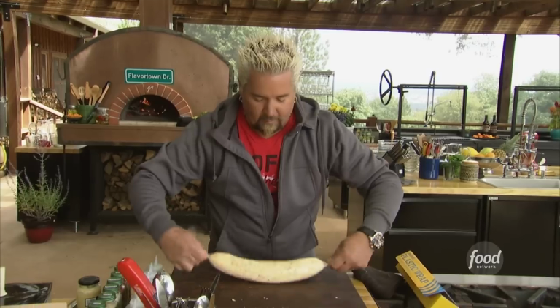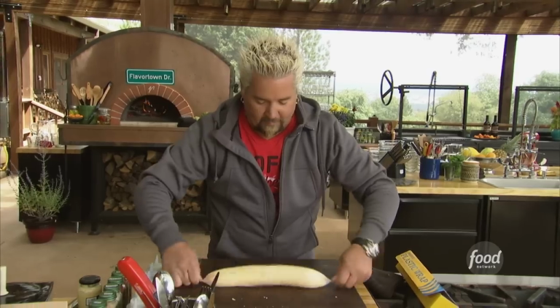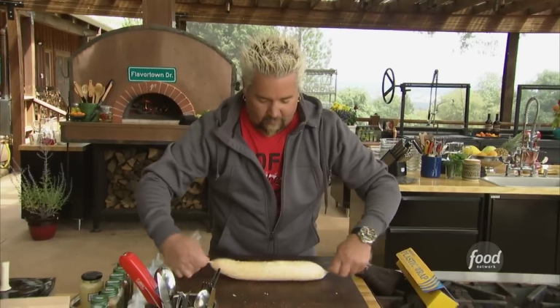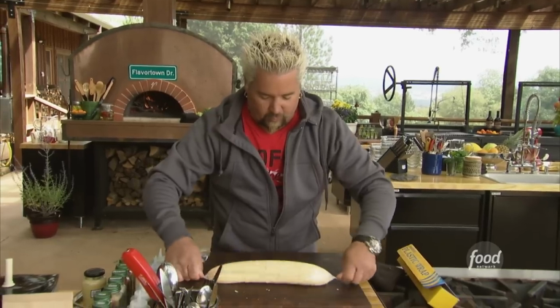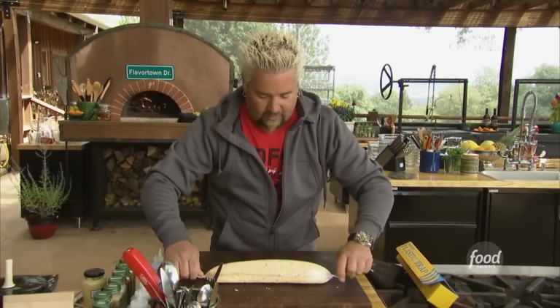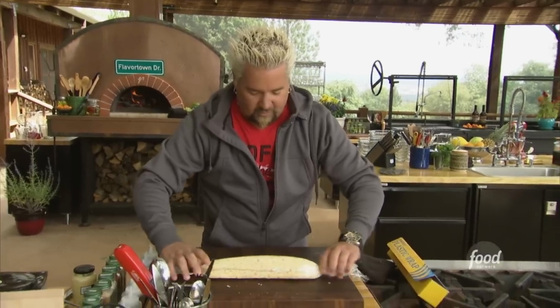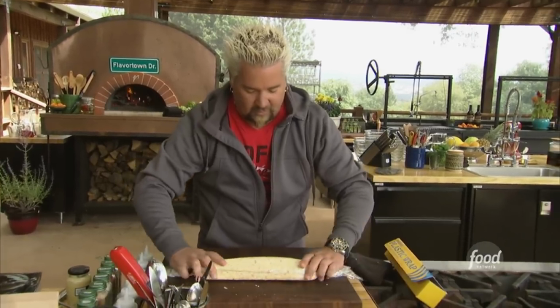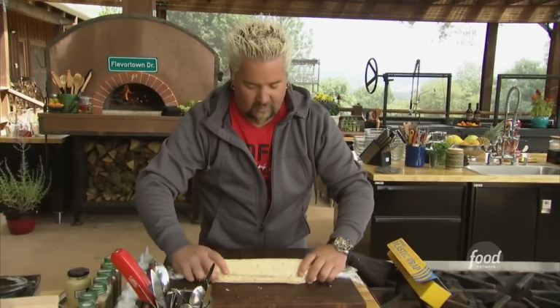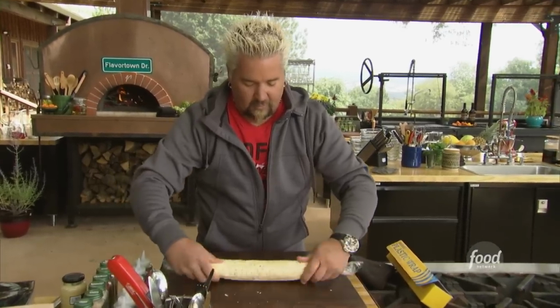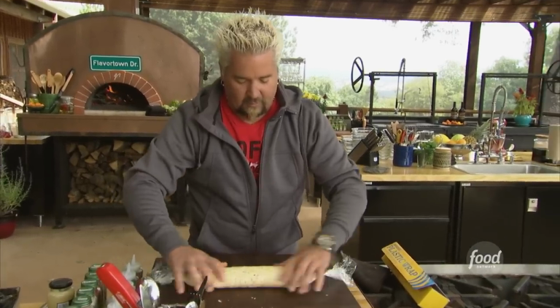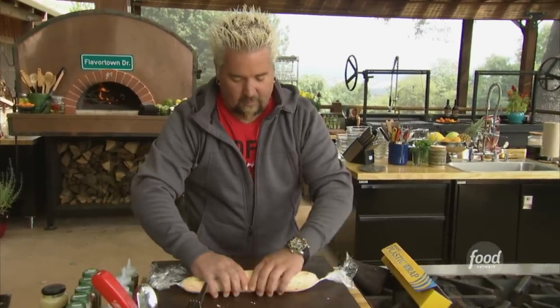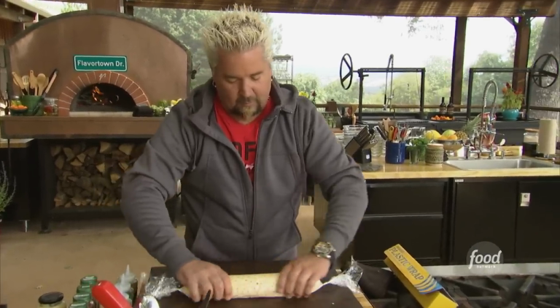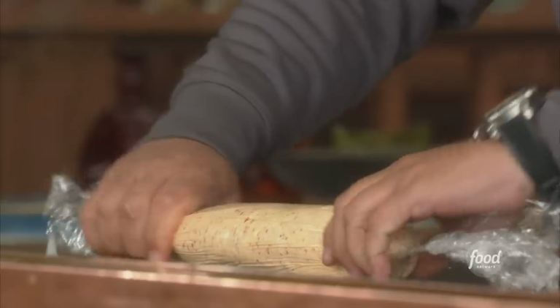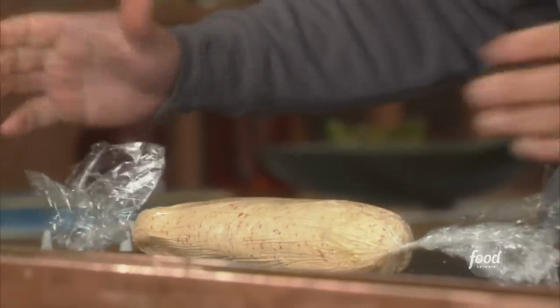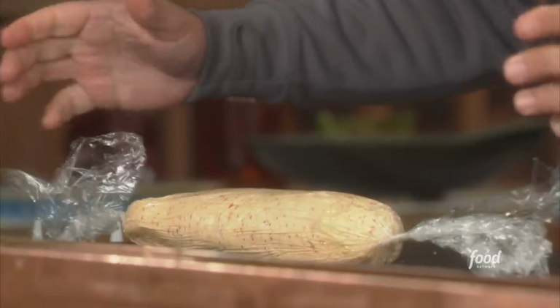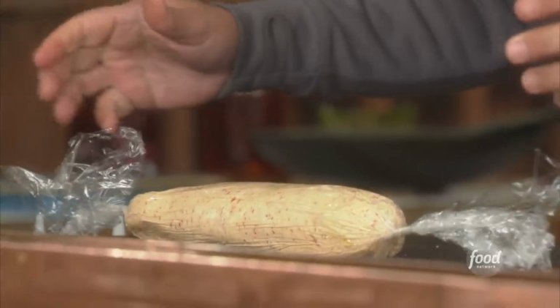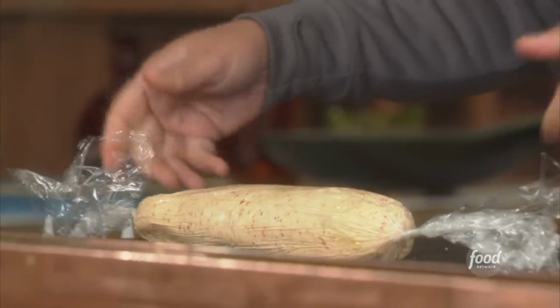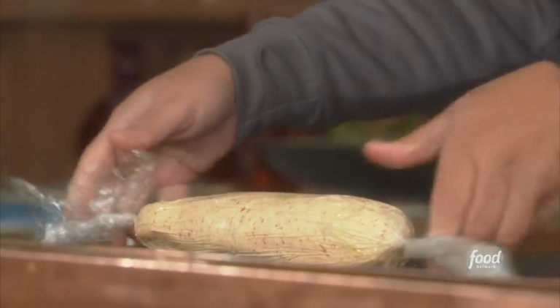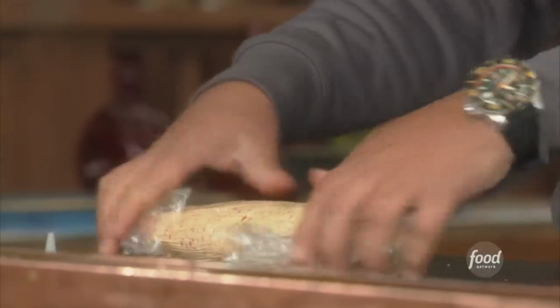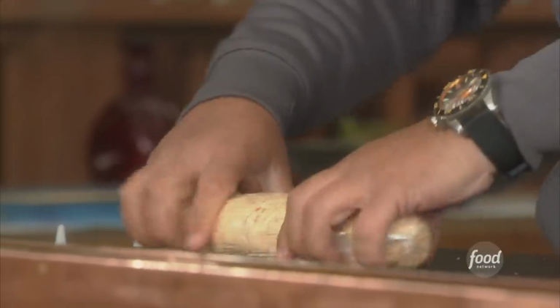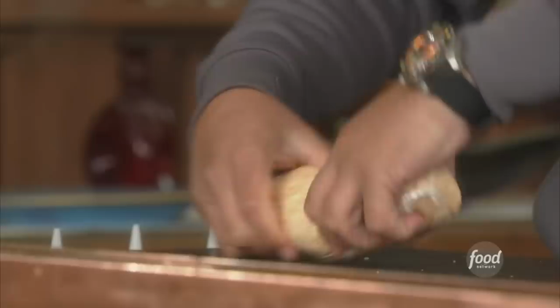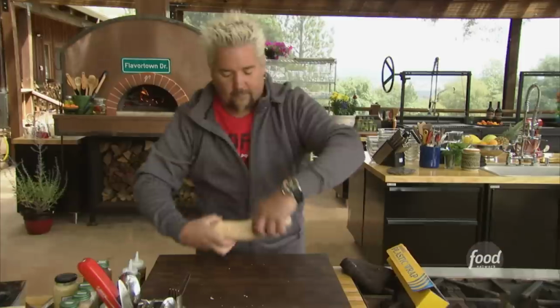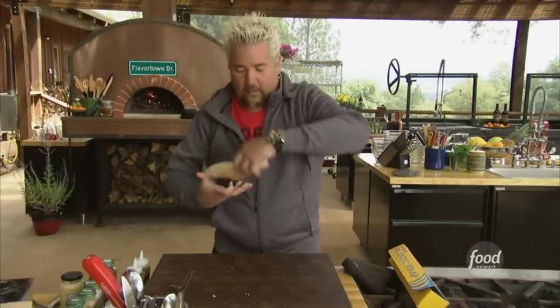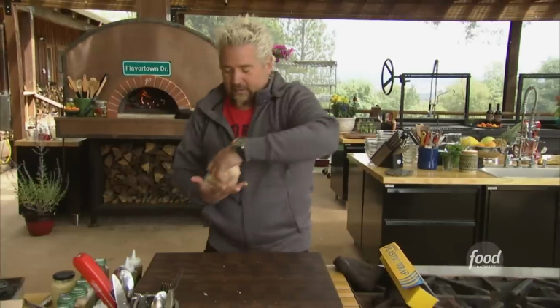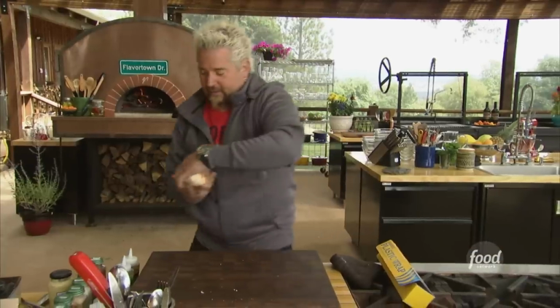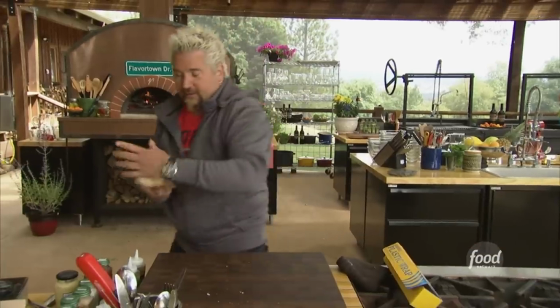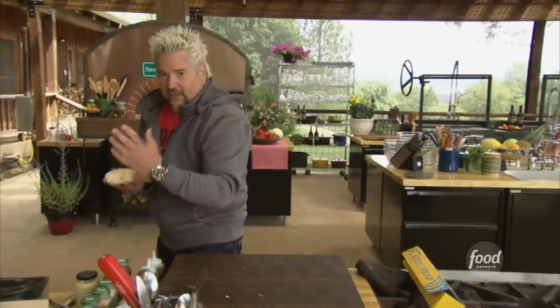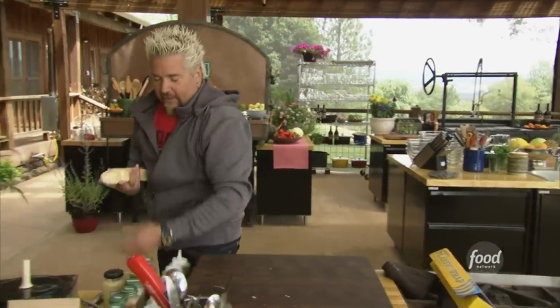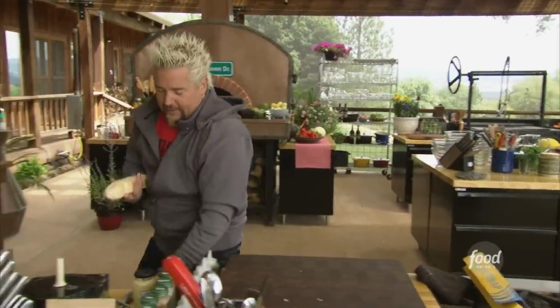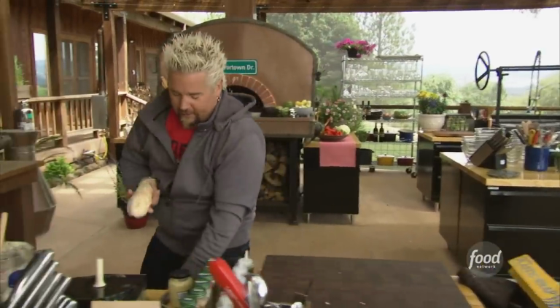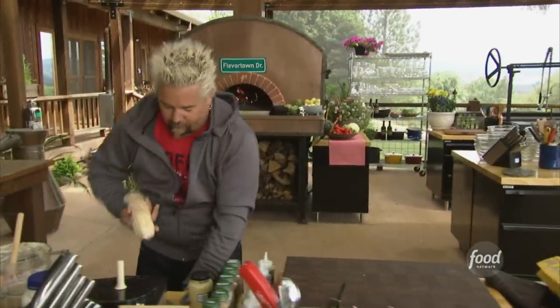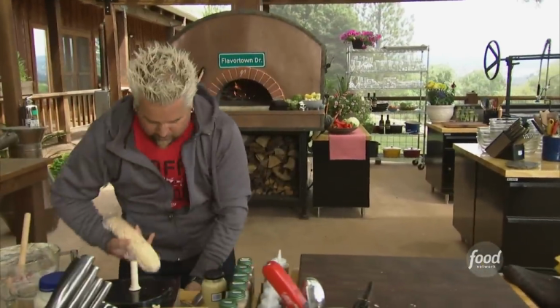Give it a little twist, right like that — voila. Take this, lay it down in the fridge.